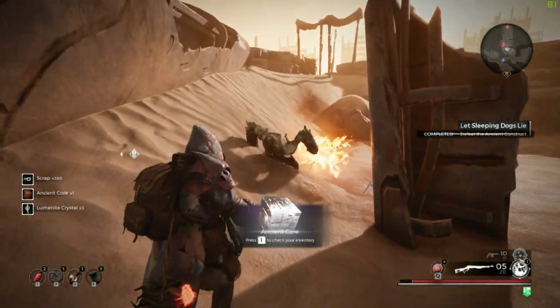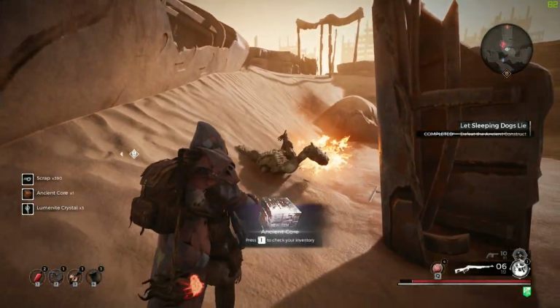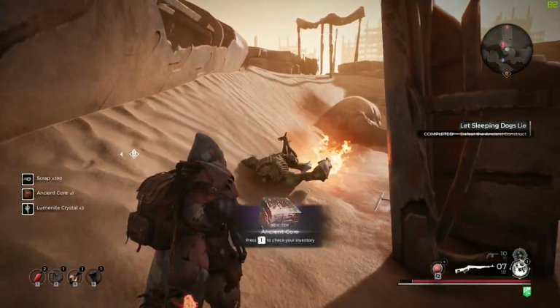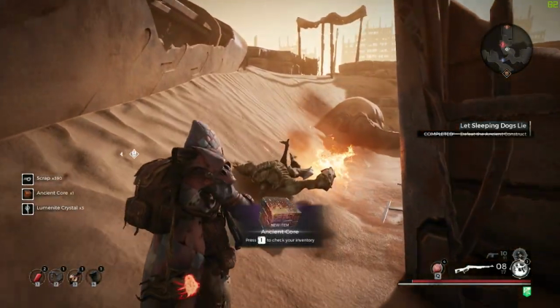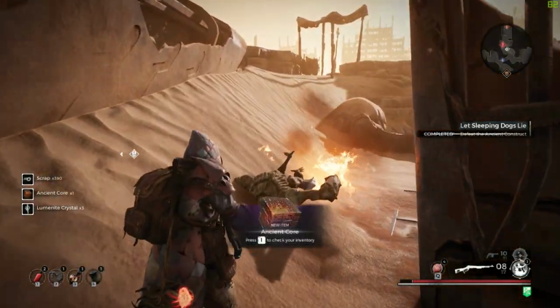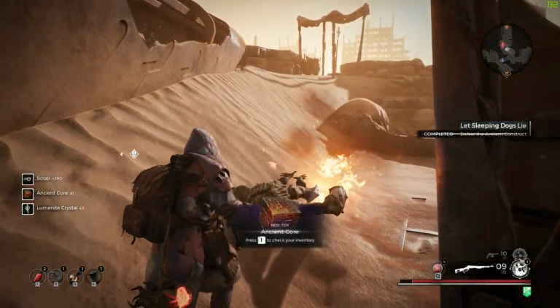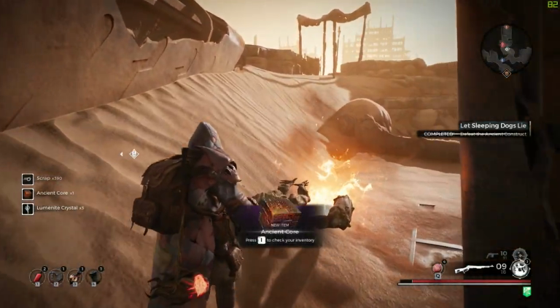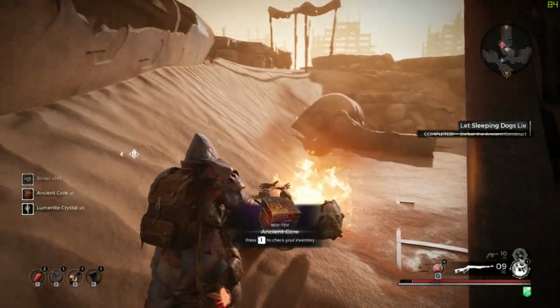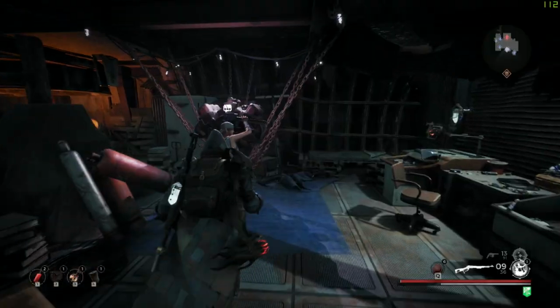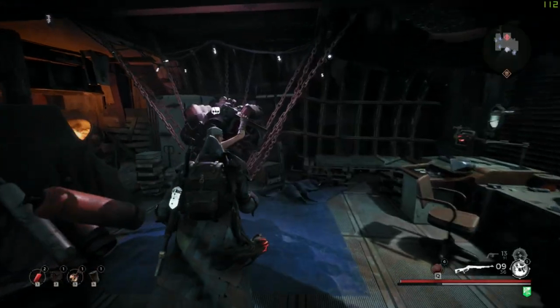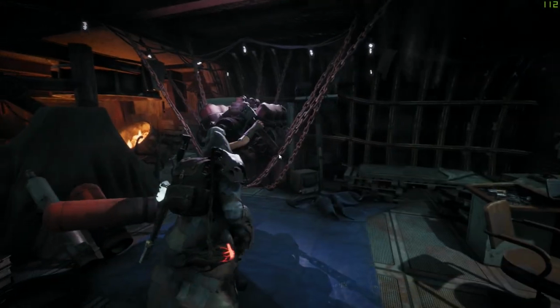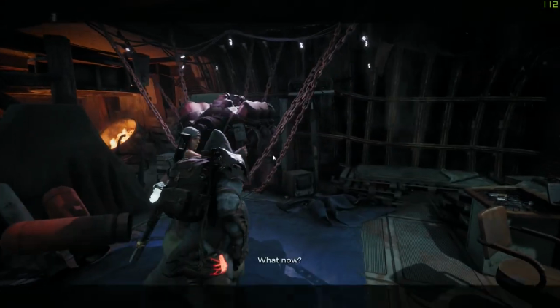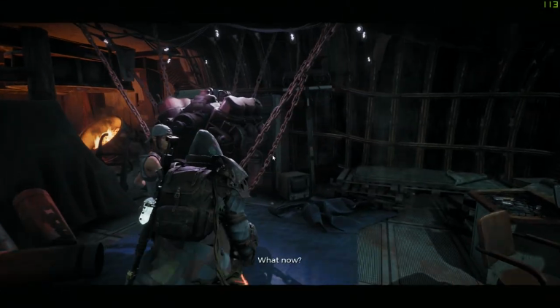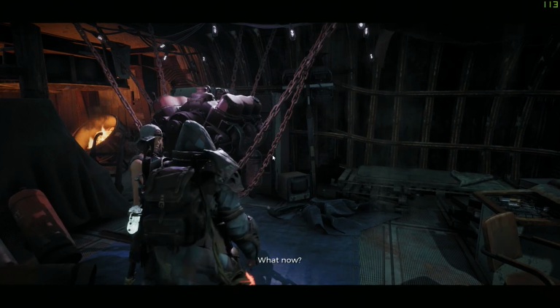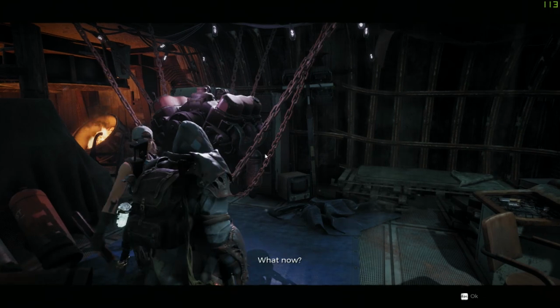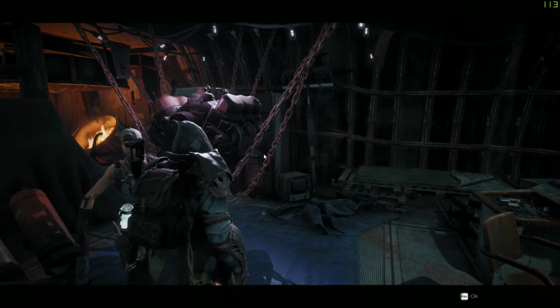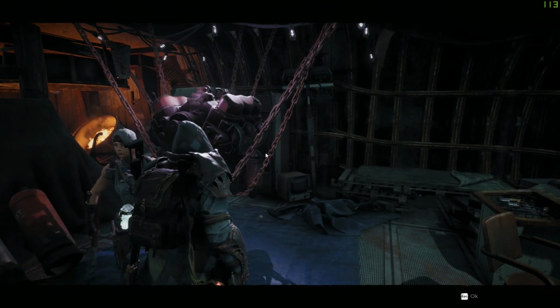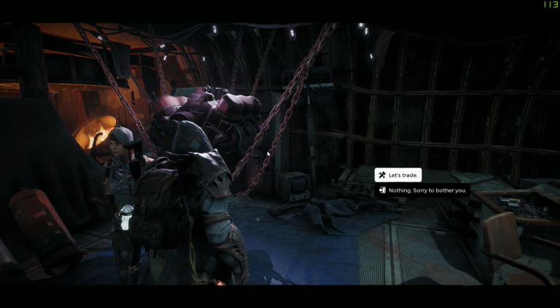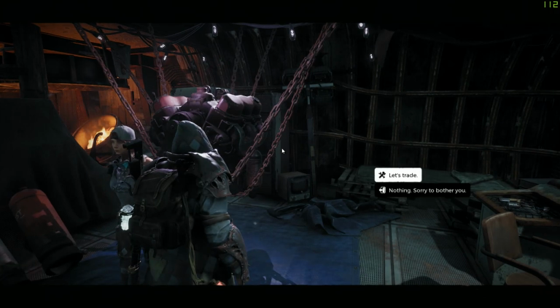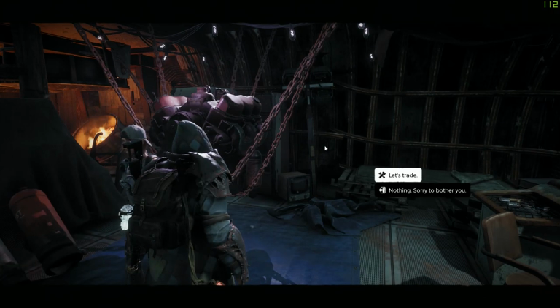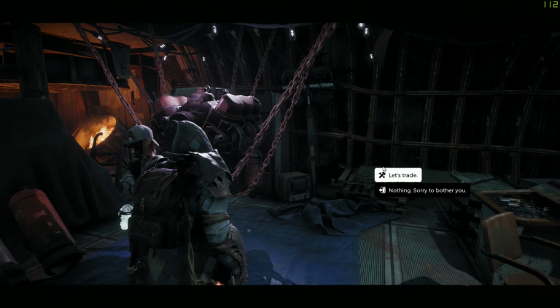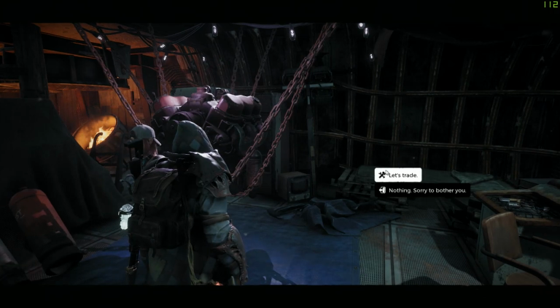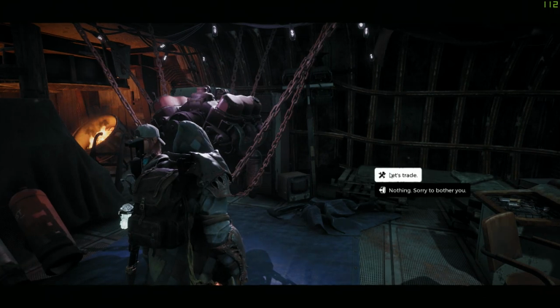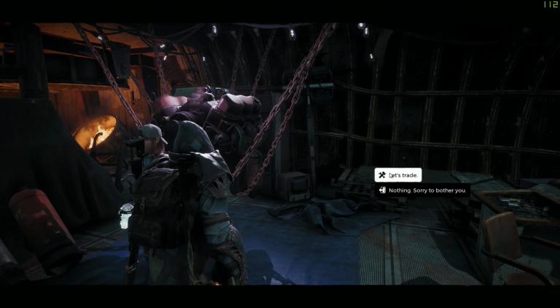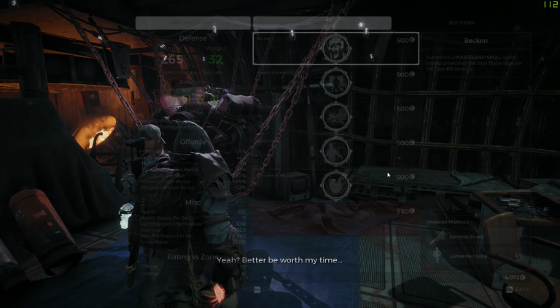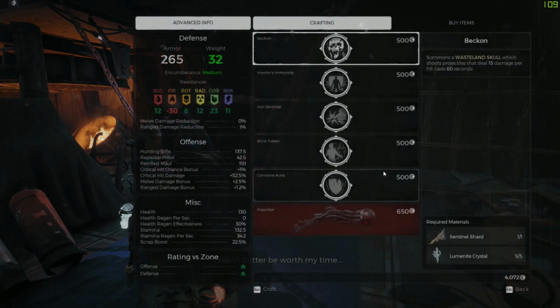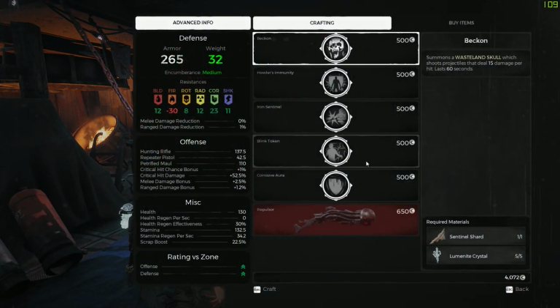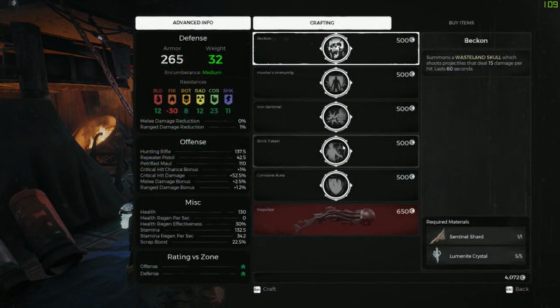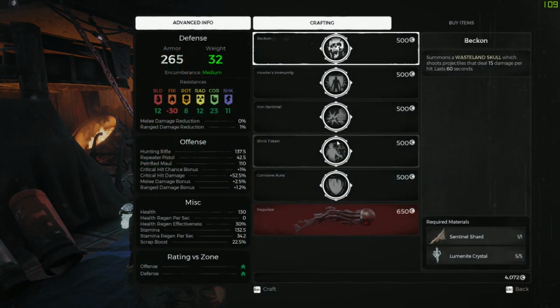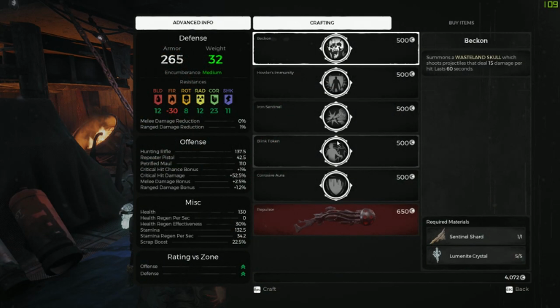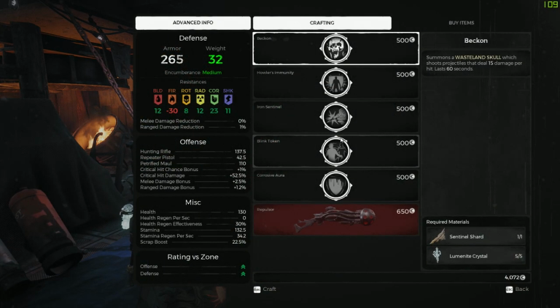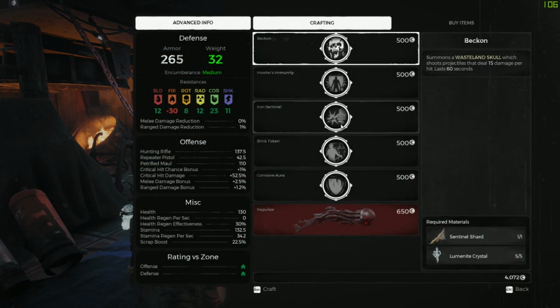Now teleport back to Ward 13 and go to the Mod Station to craft the Iron Sentinel mod.